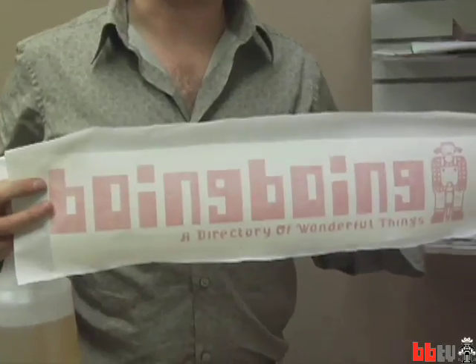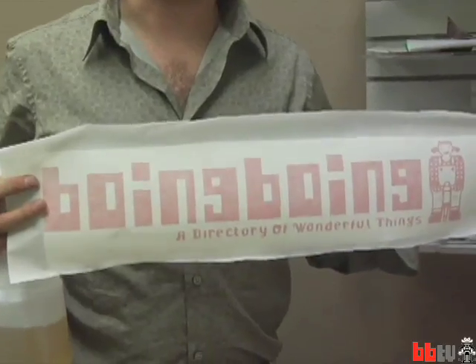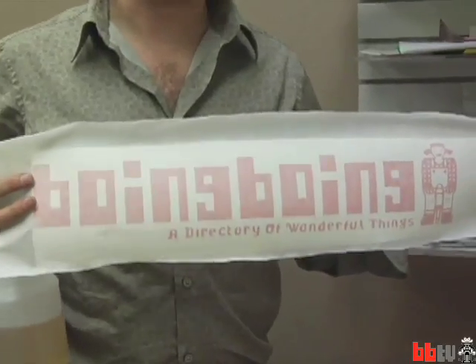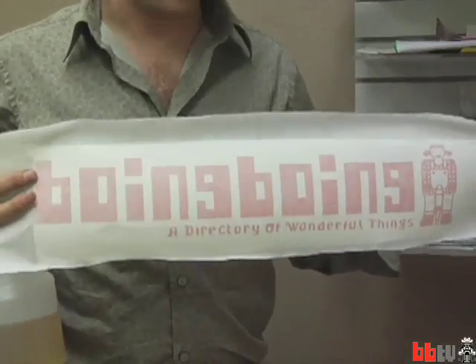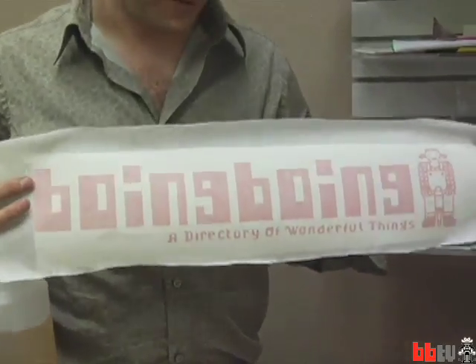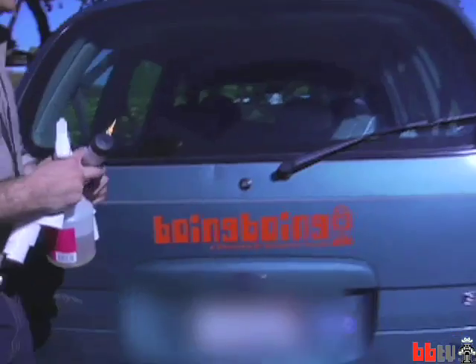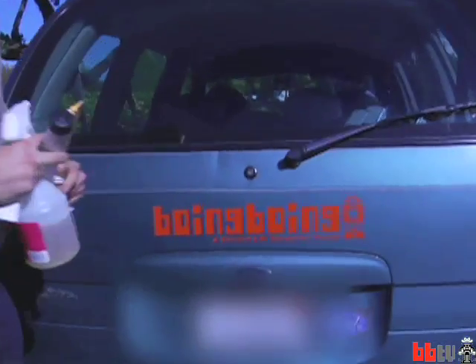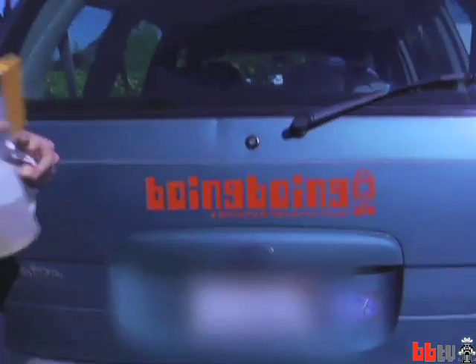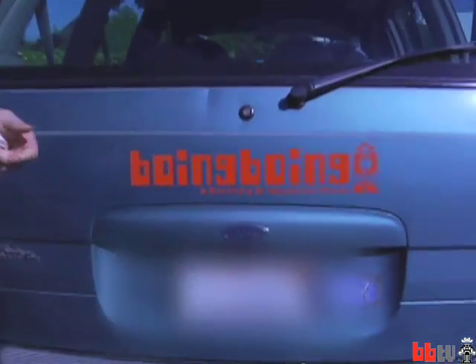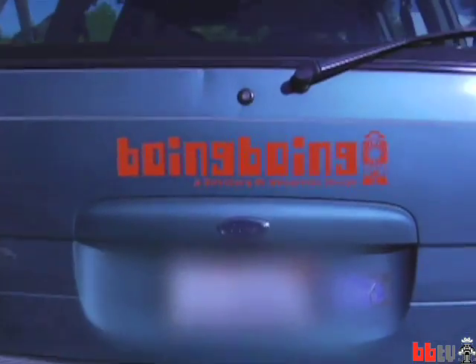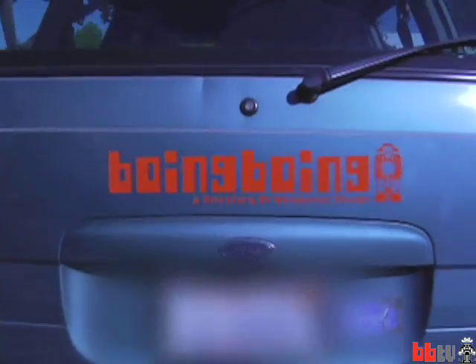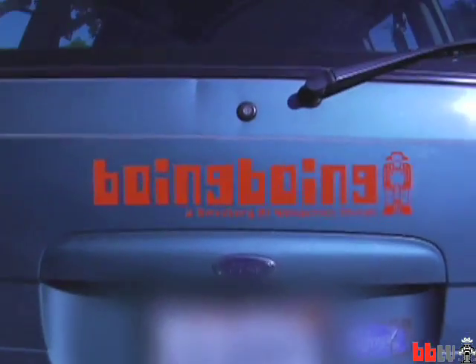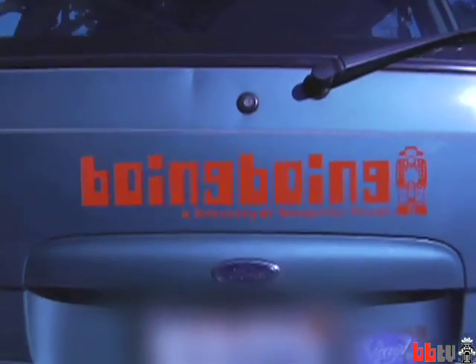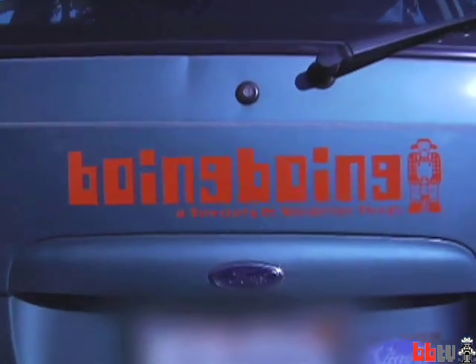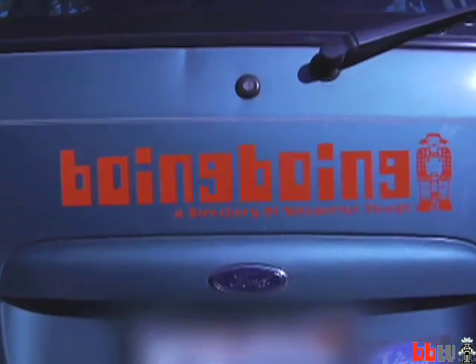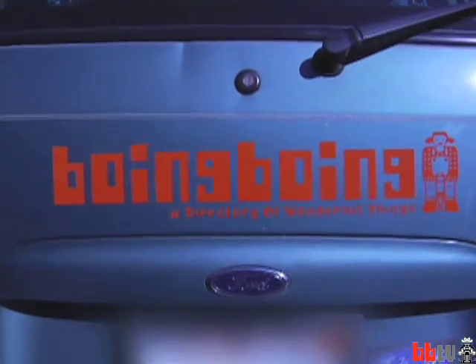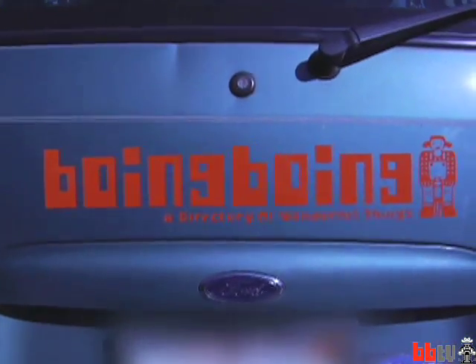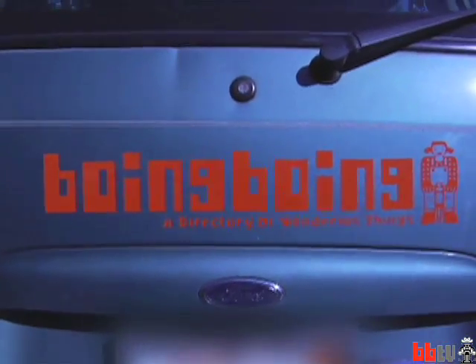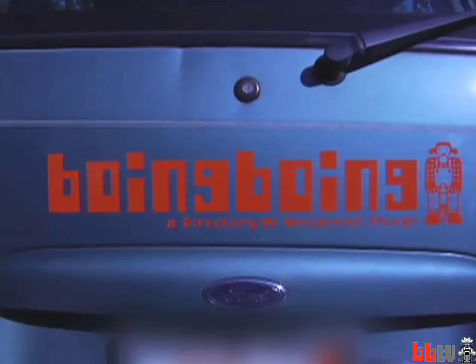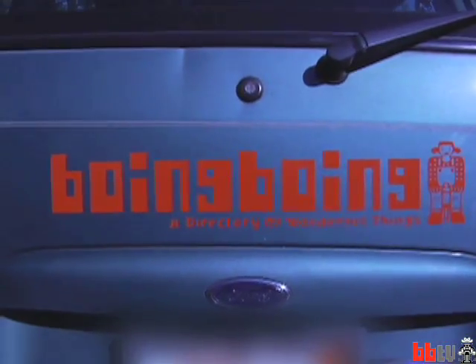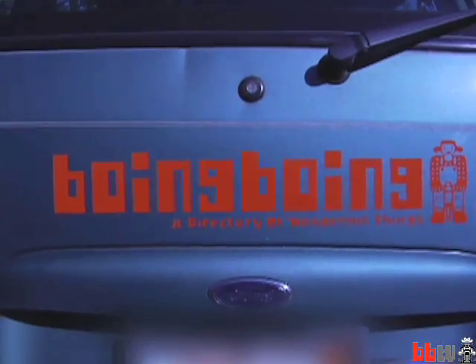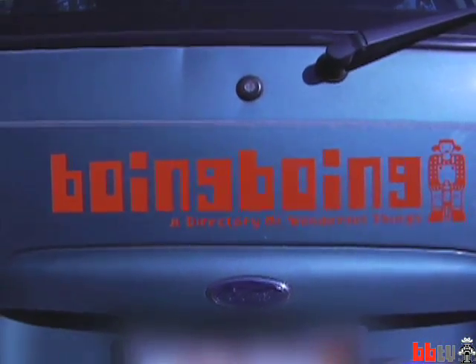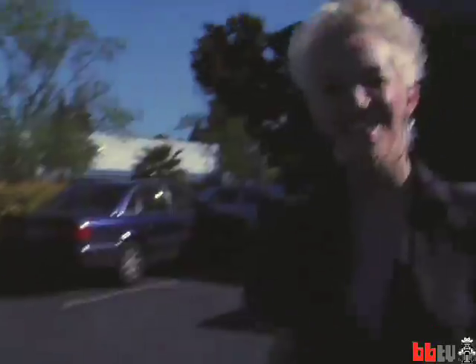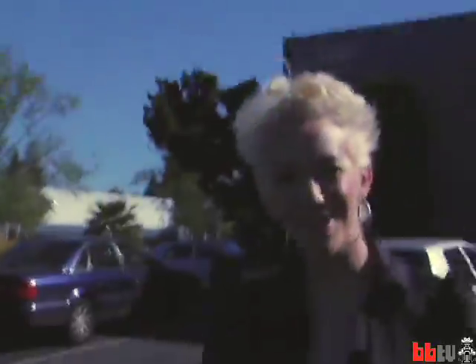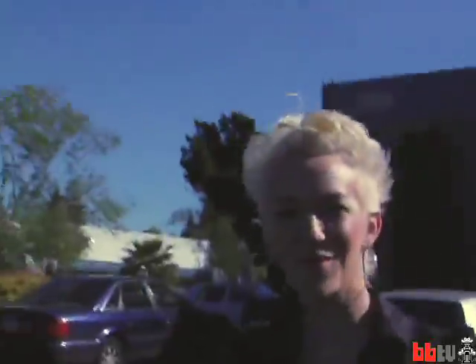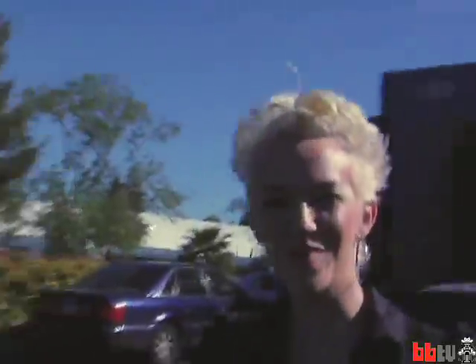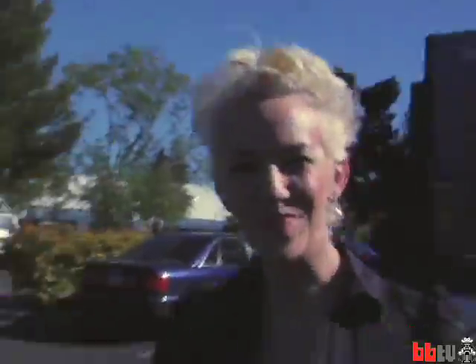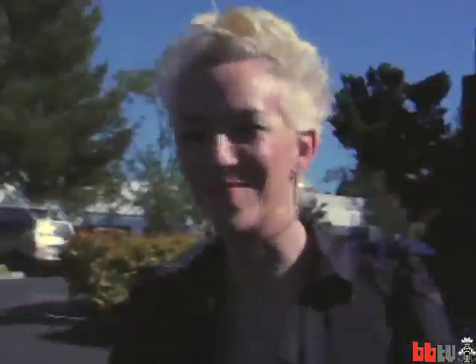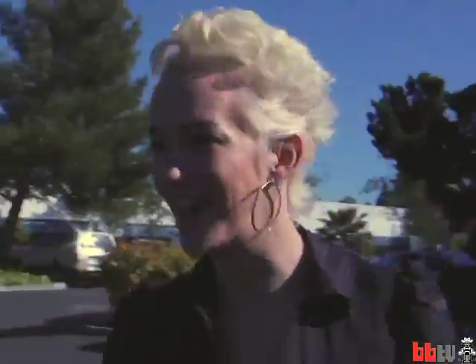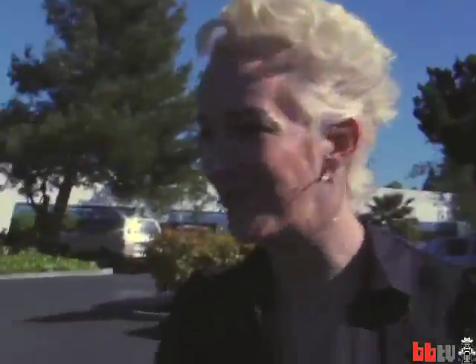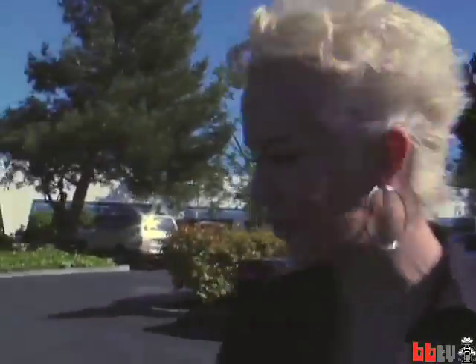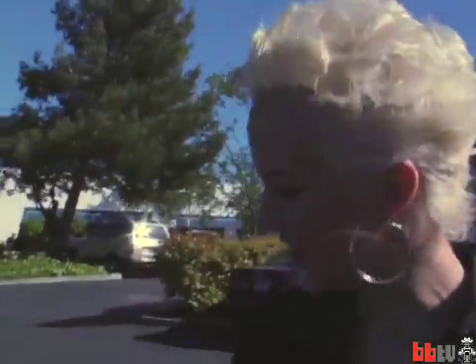Jason's car. That is one pimped out Ford.